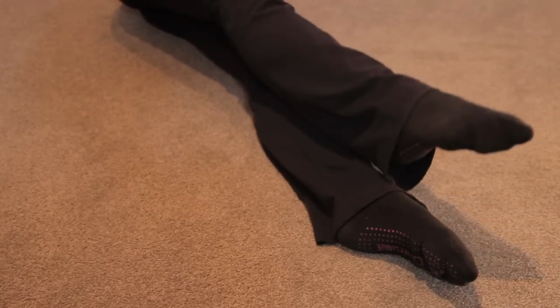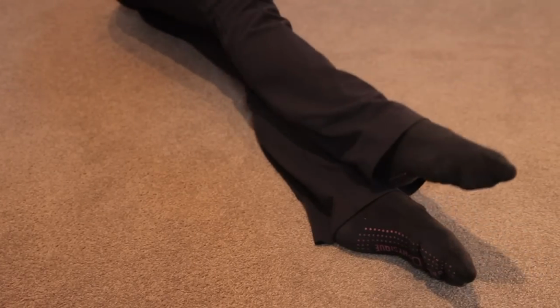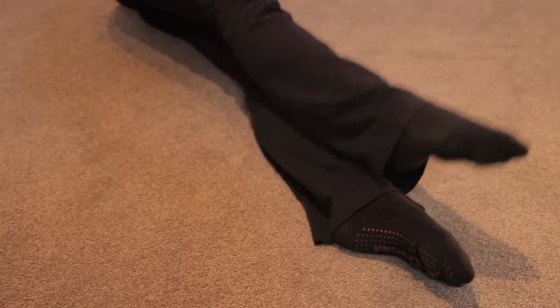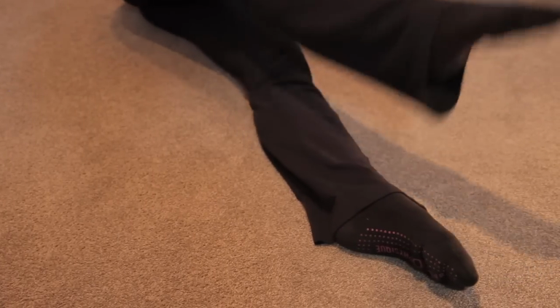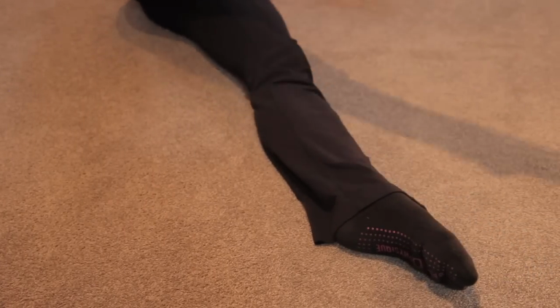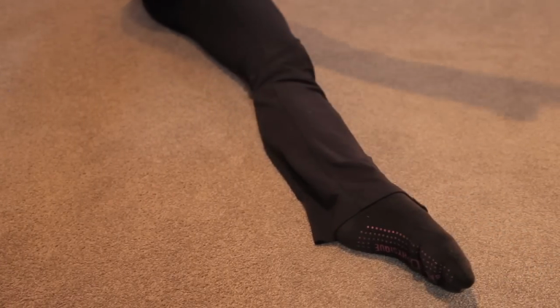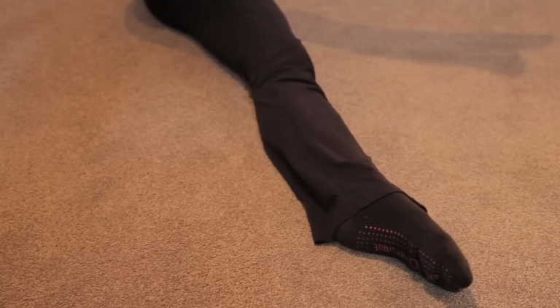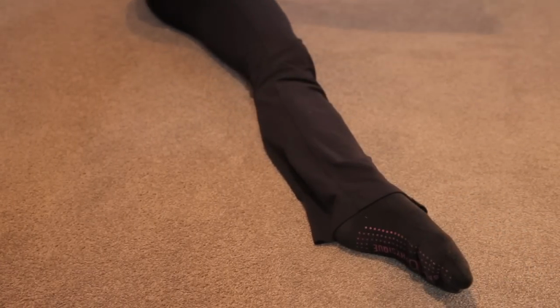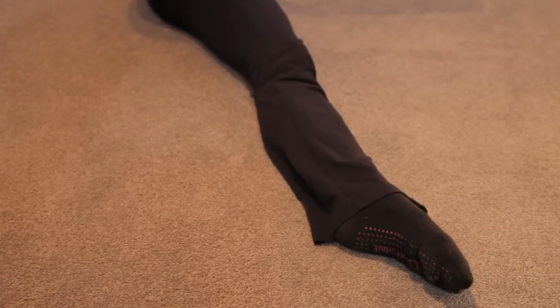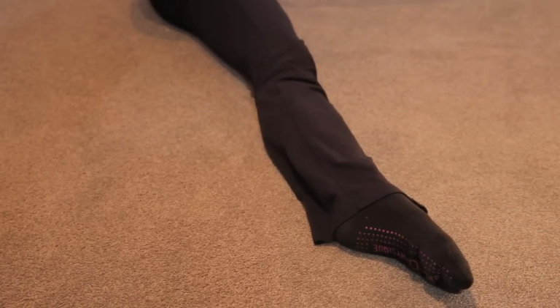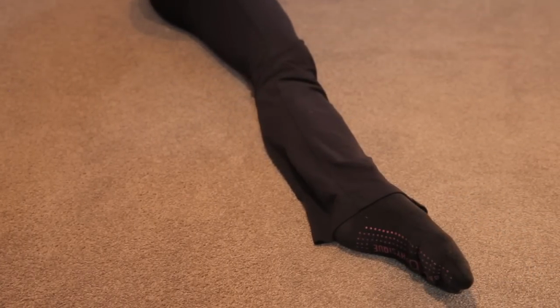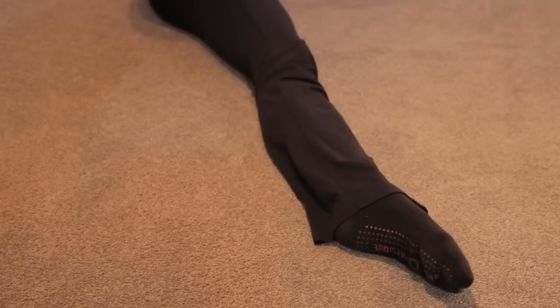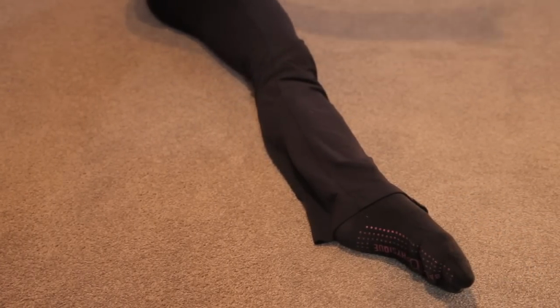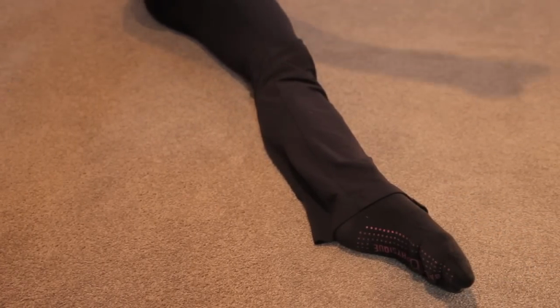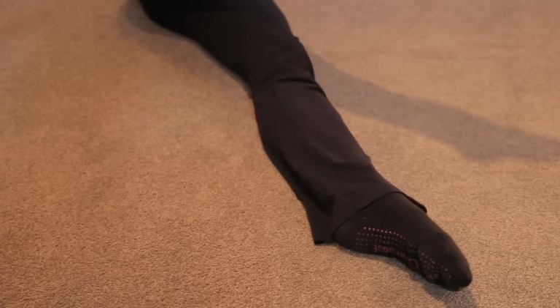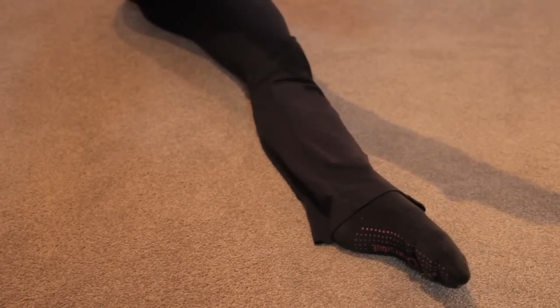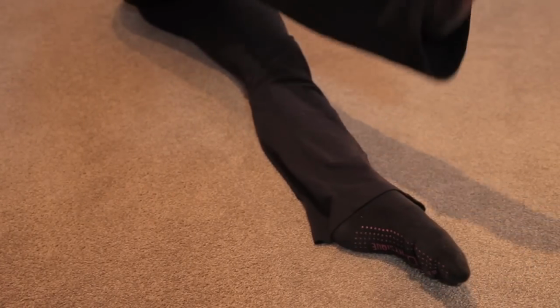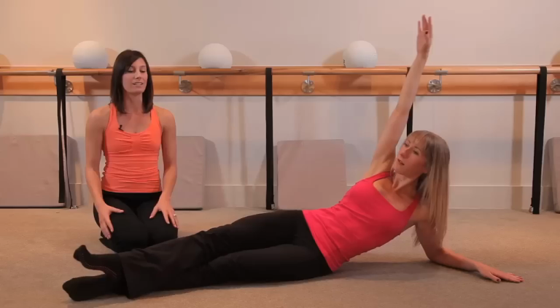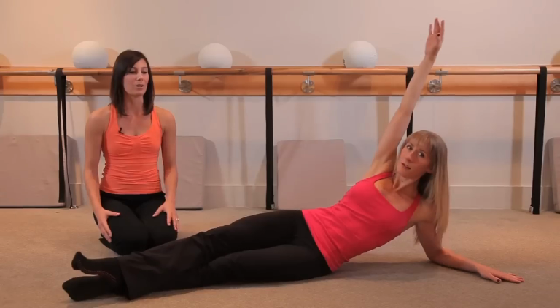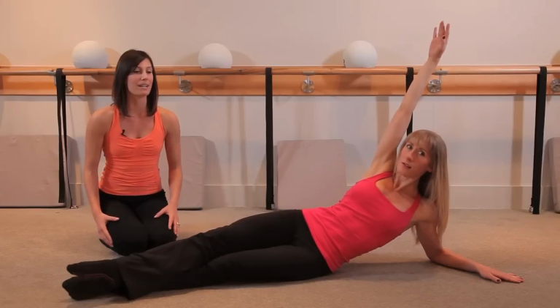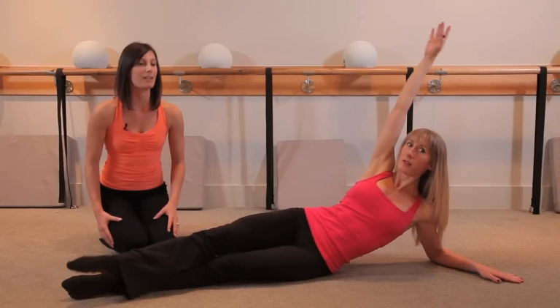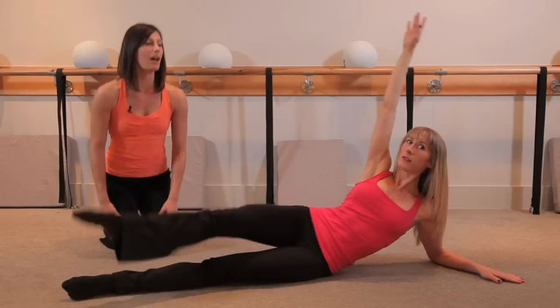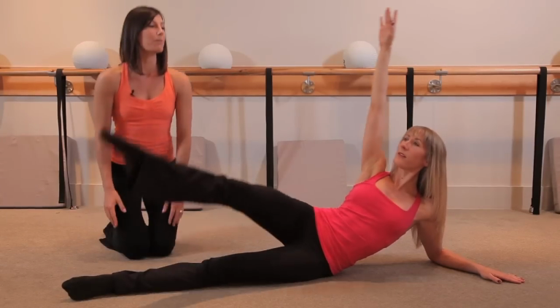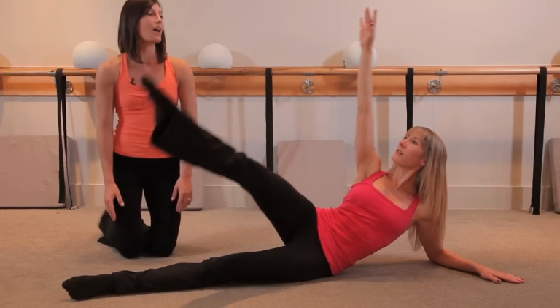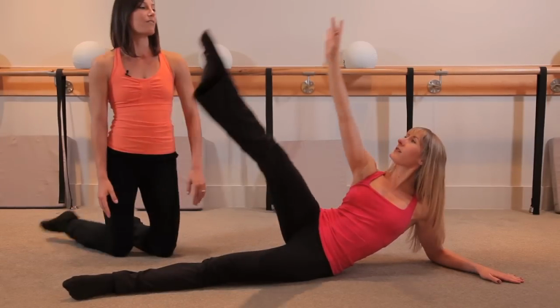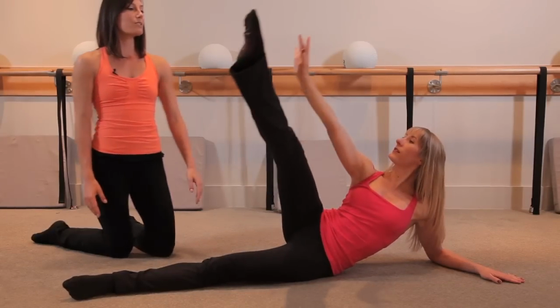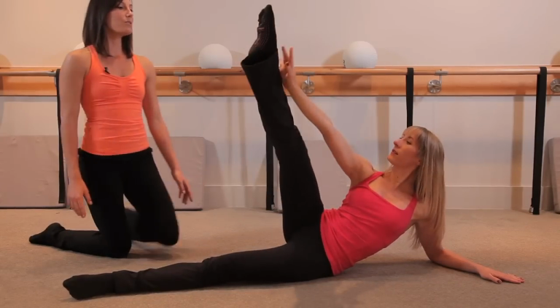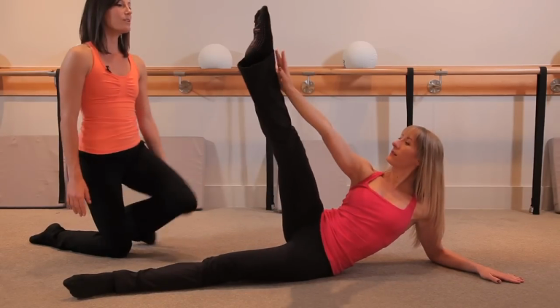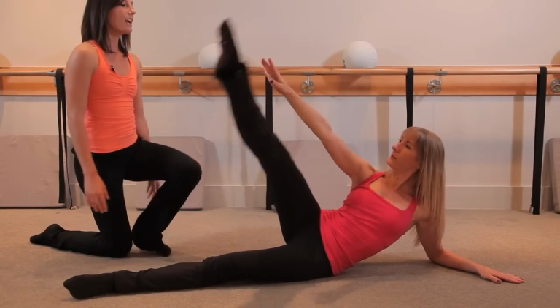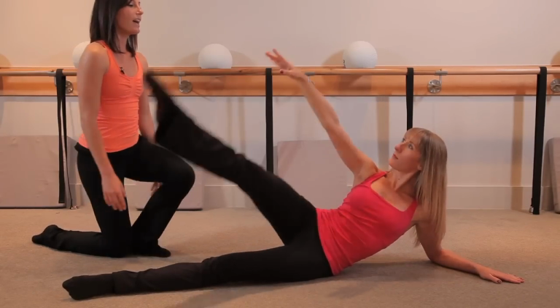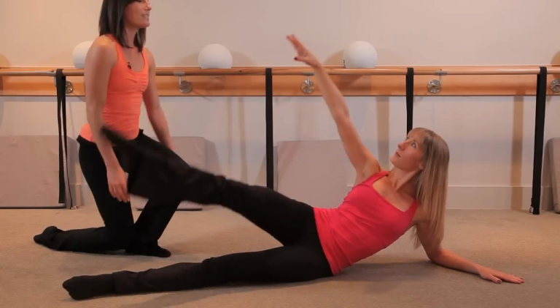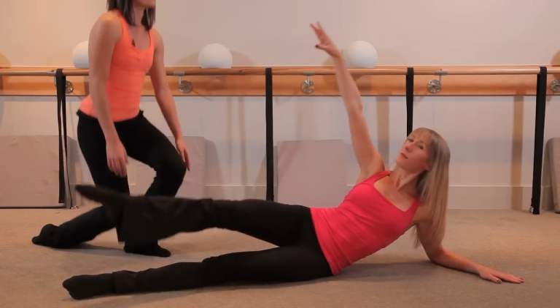Good. Exhale, up for two, and inhale, down for two. Nice long lean arms. Exhale, up for two, and down.